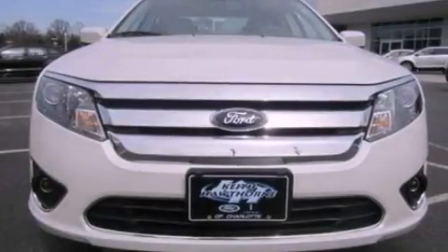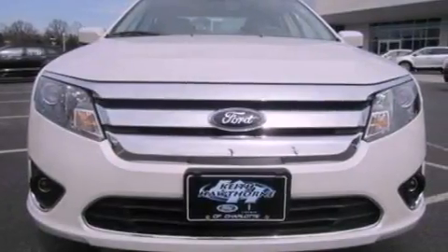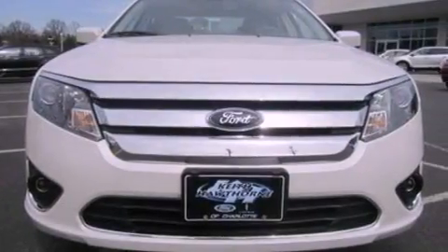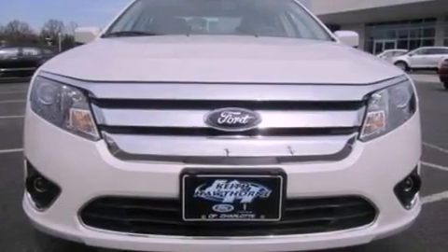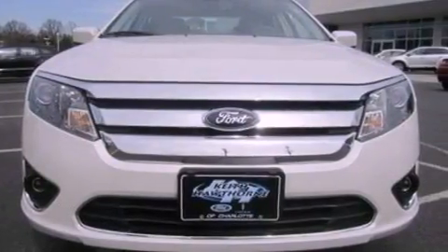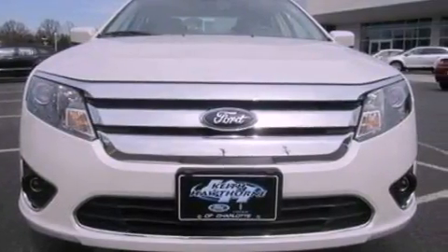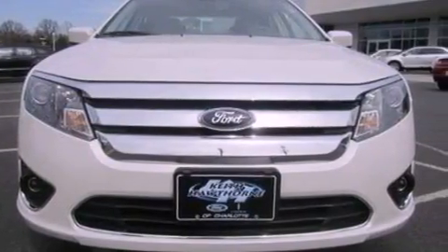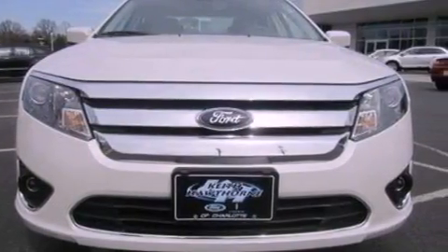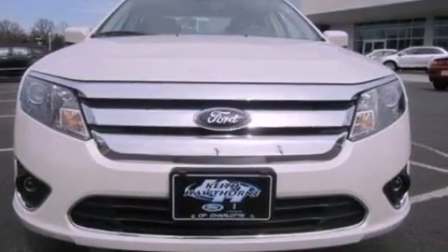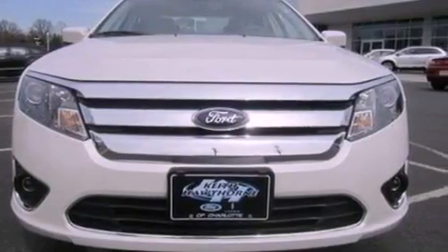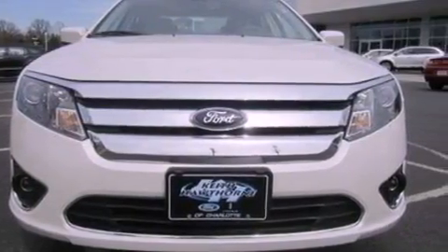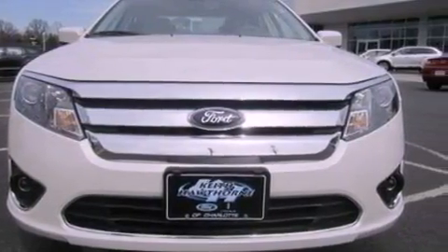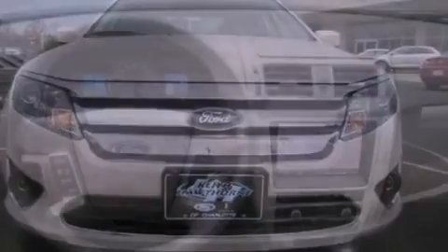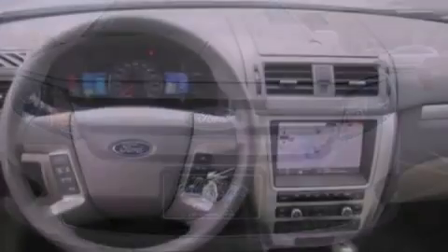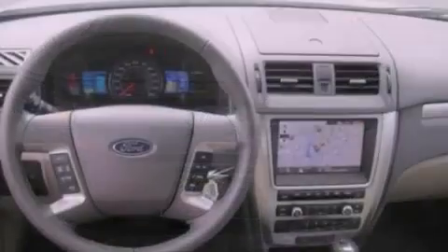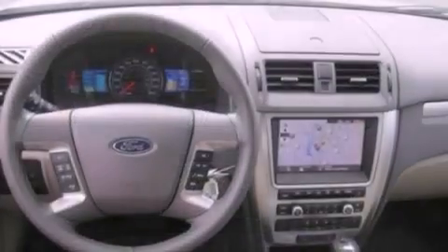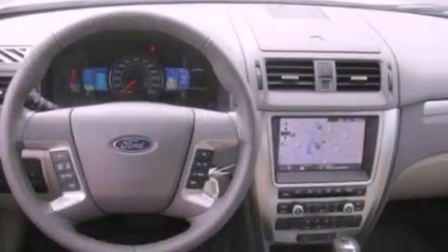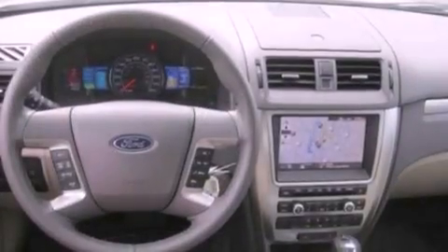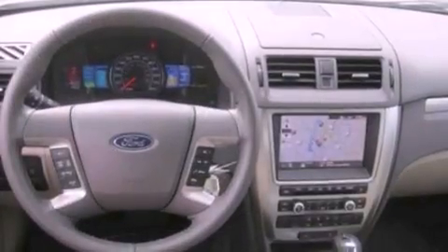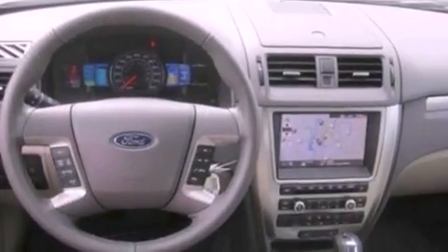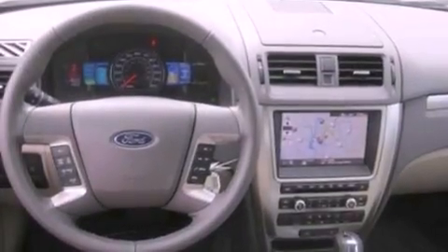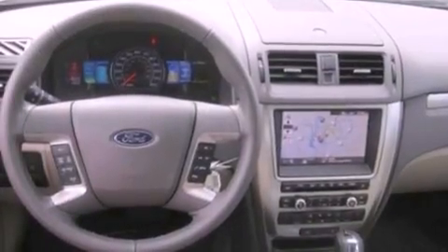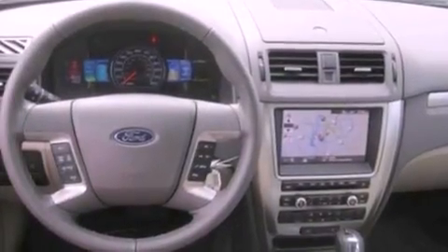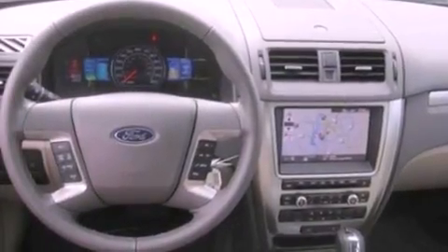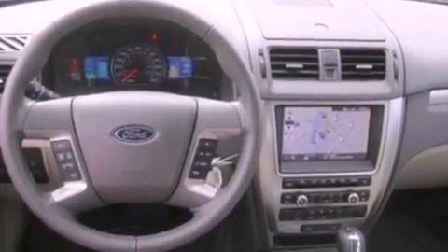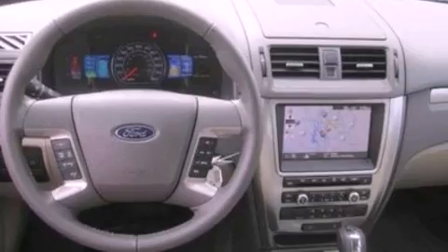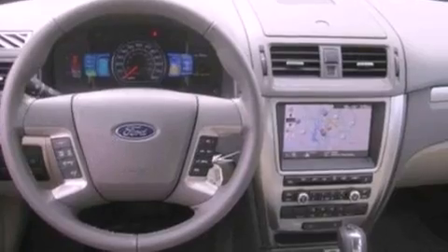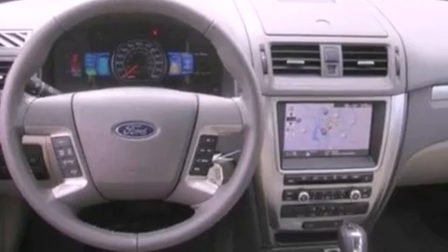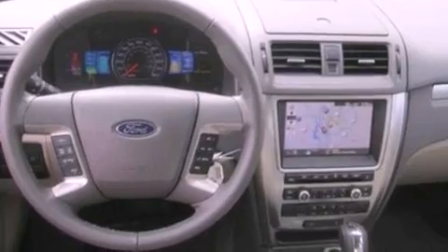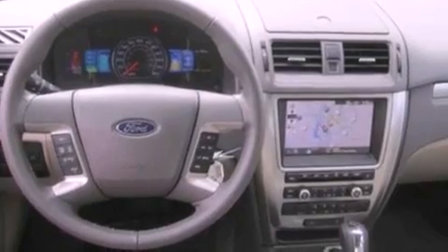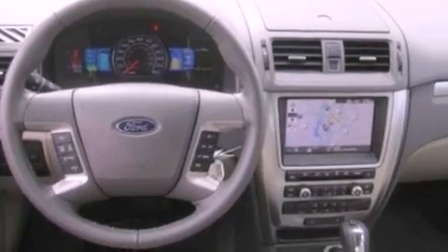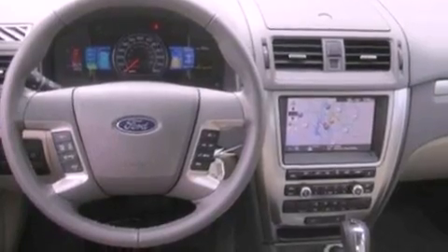Additional features include a leather-wrapped steering wheel, a security system, 12-volt power outlets, dusk-sensing headlights, privacy glass, and cruise control.